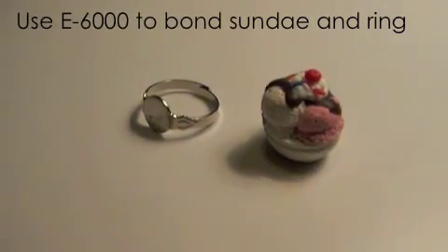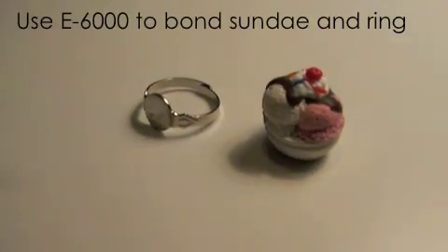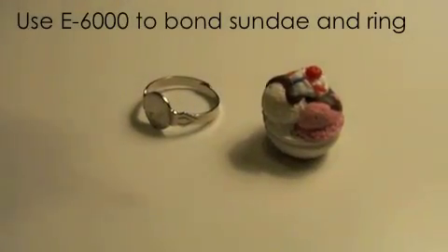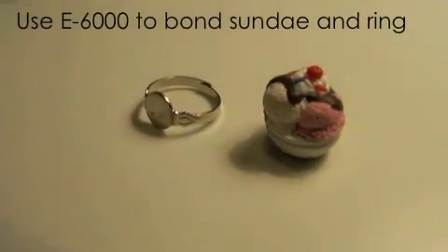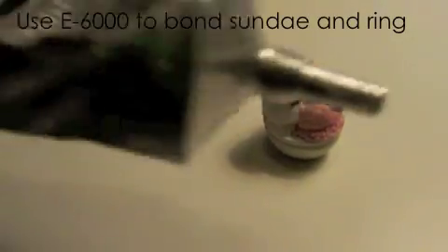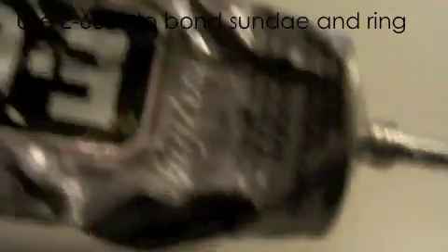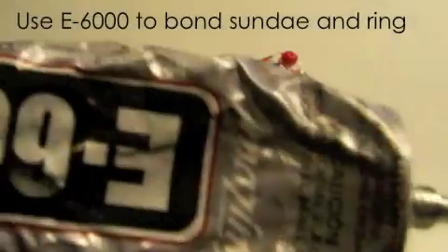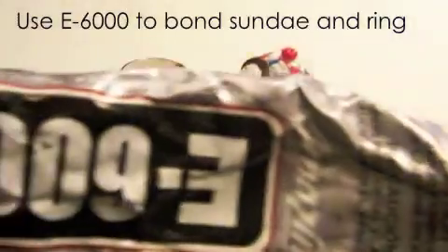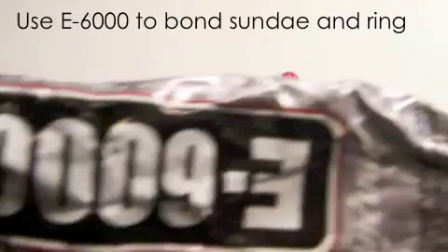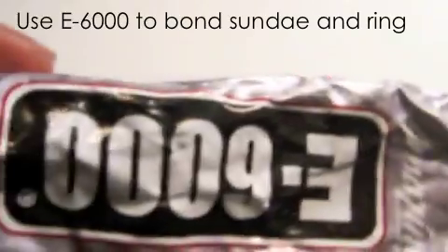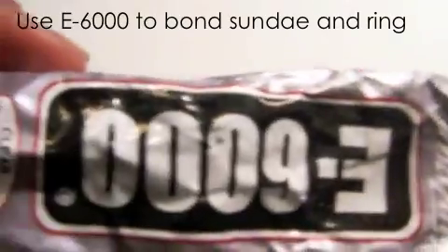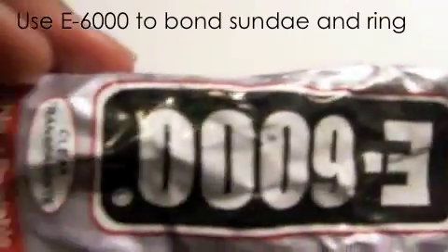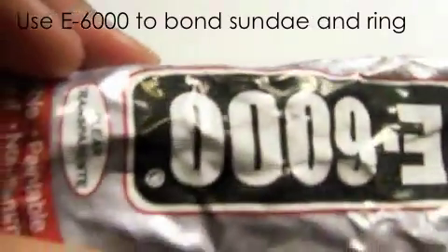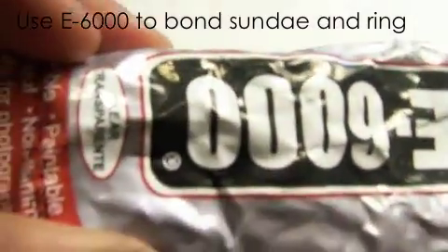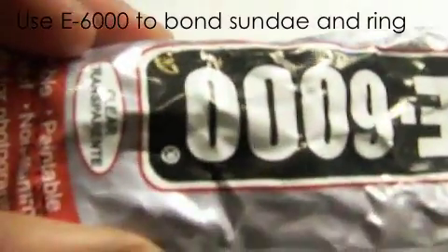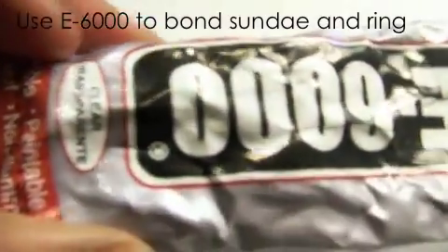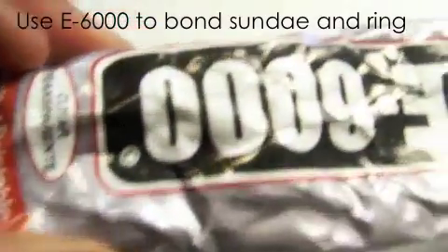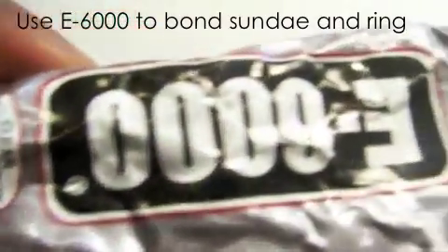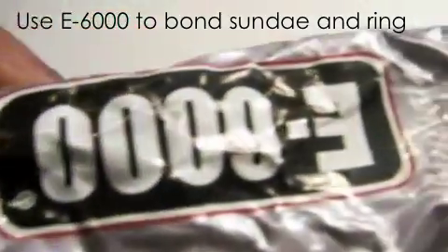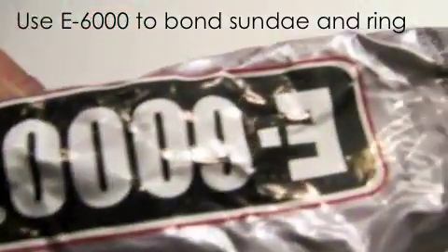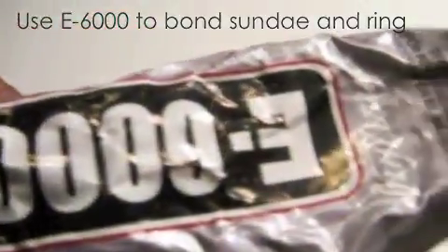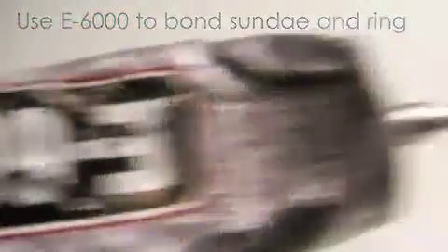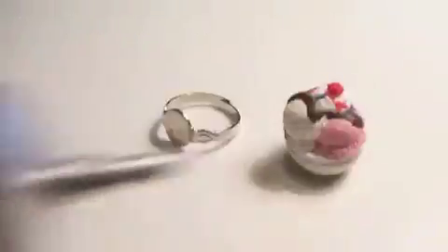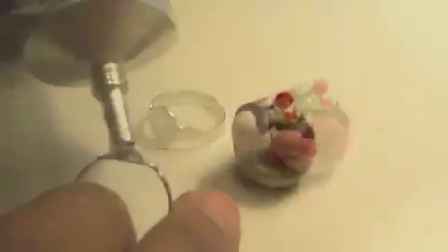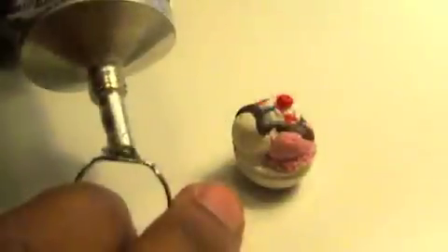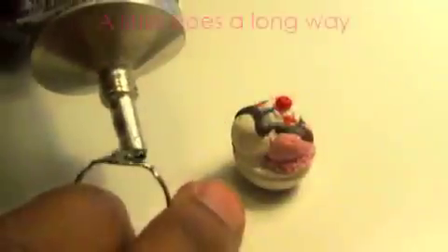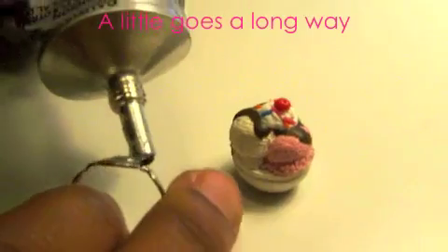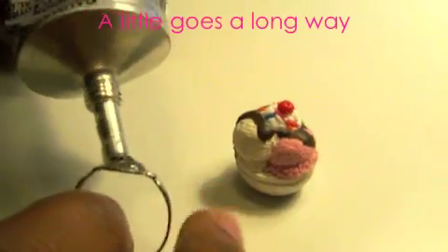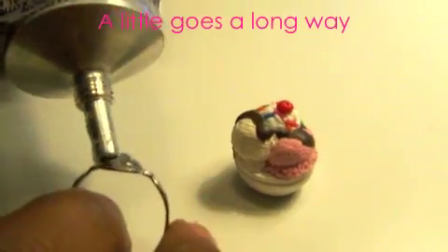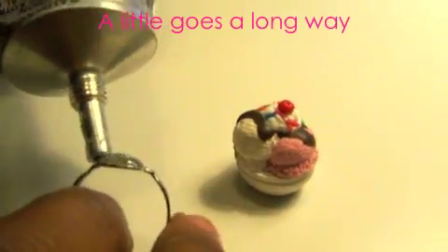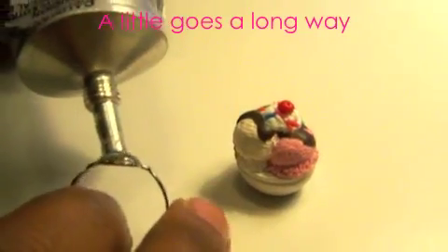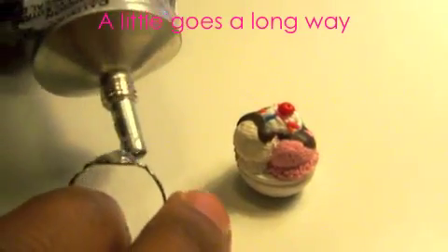To glue the ring to the actual sundae, use E6000, which is an industrial strength adhesive.